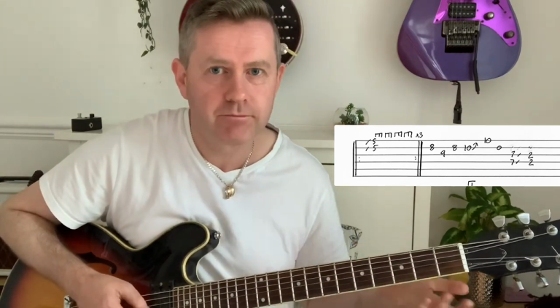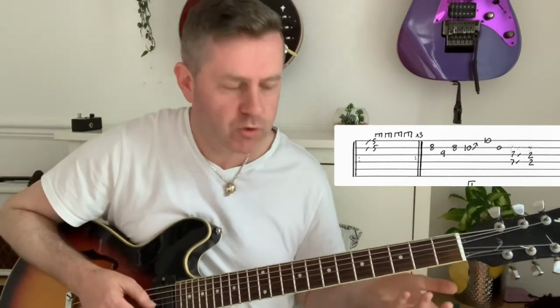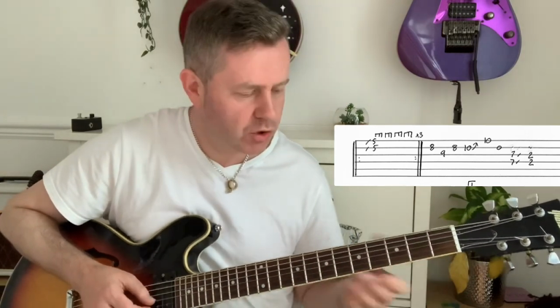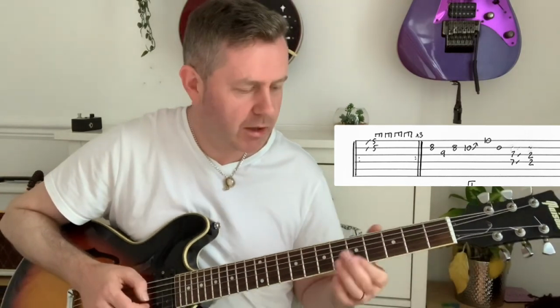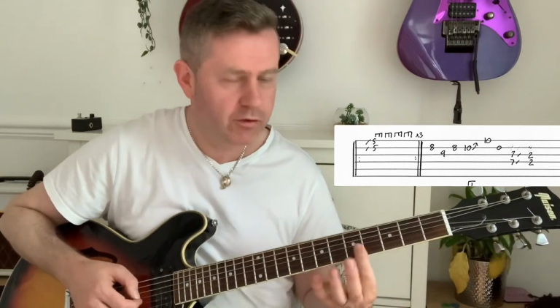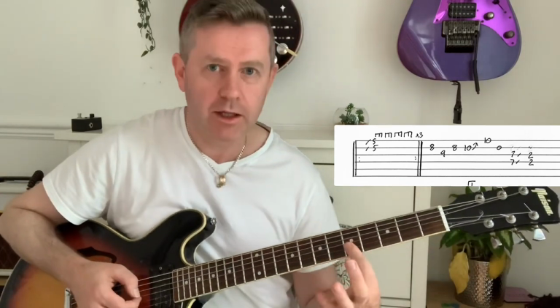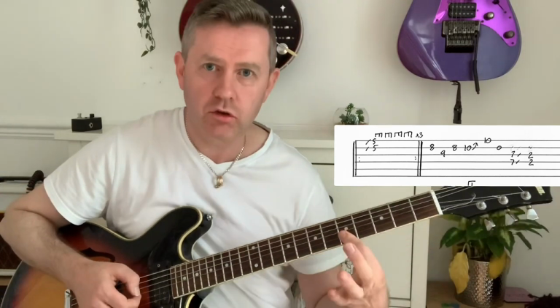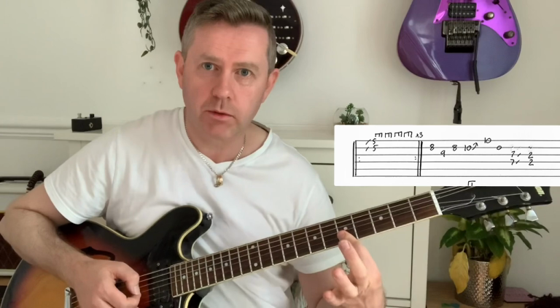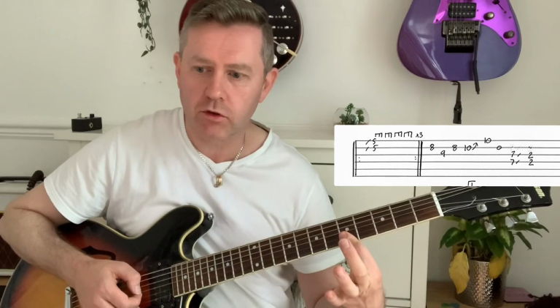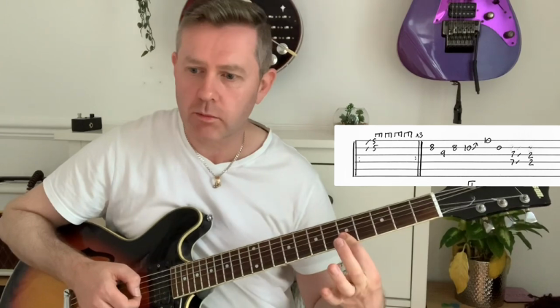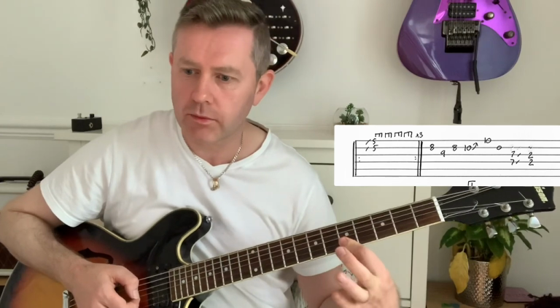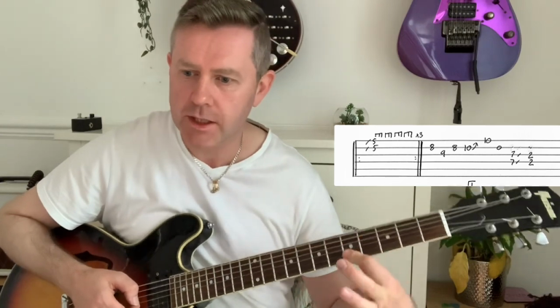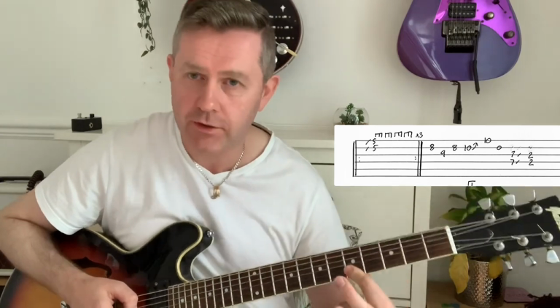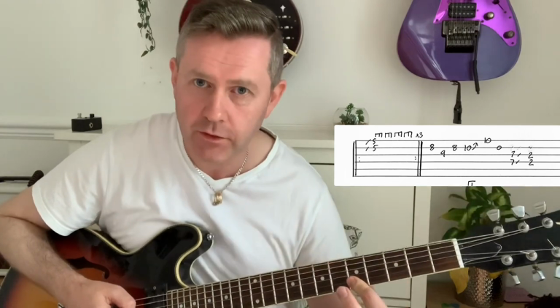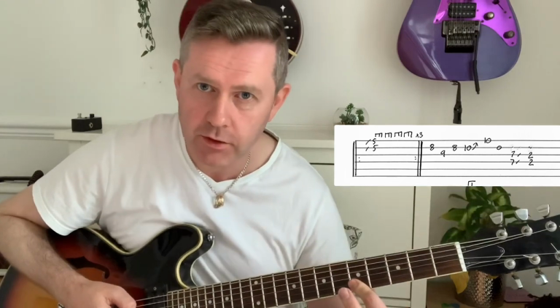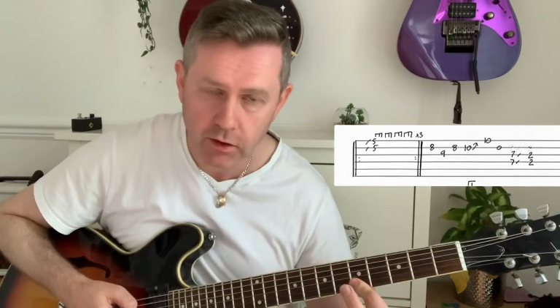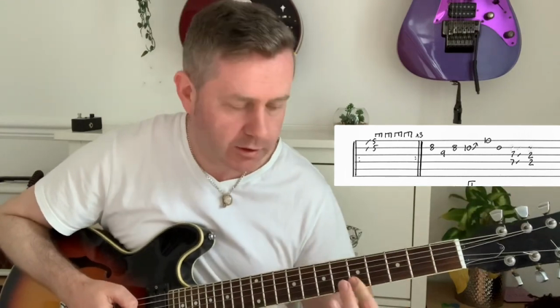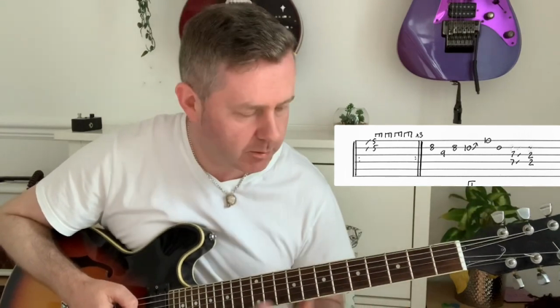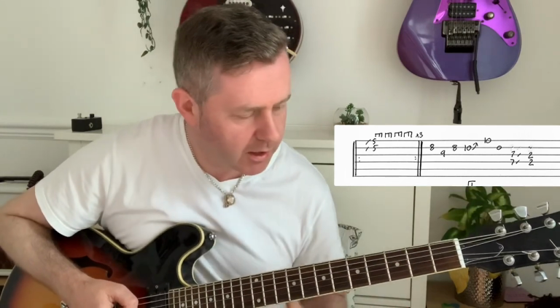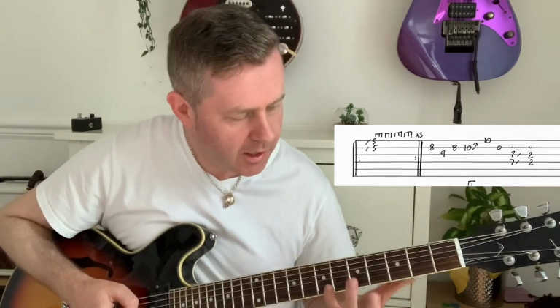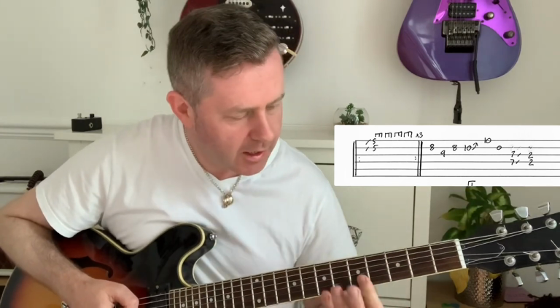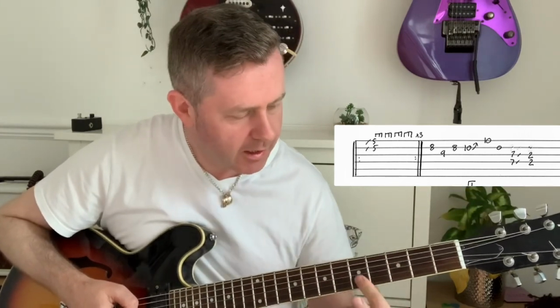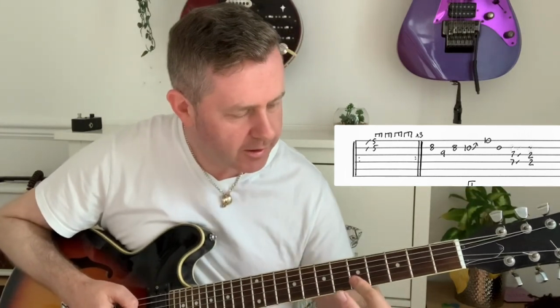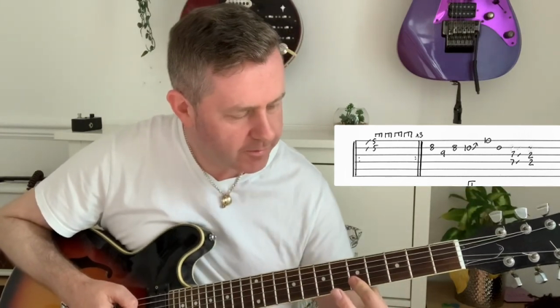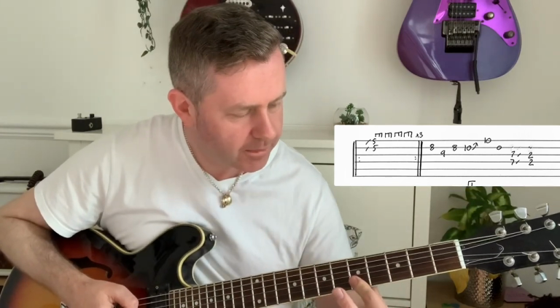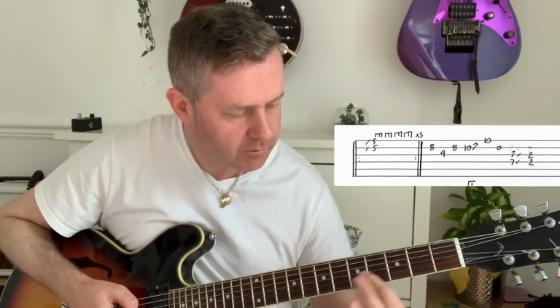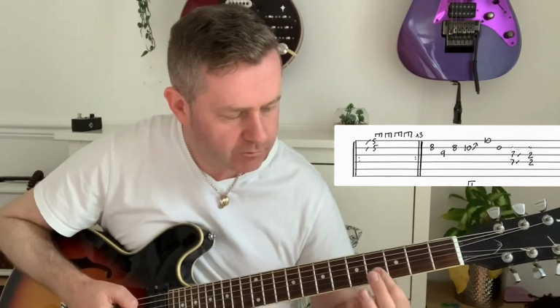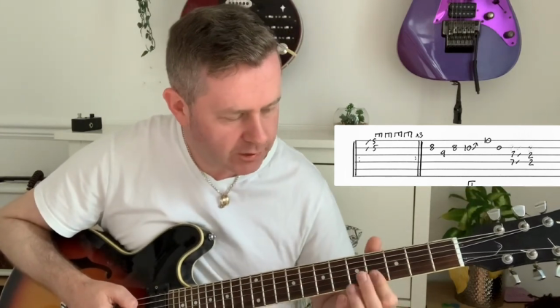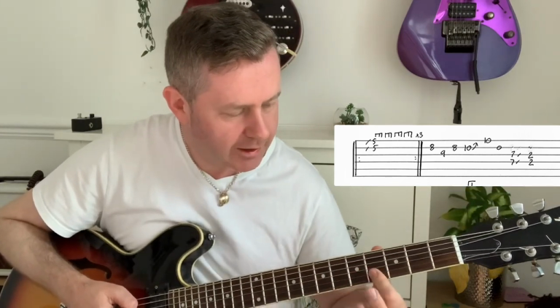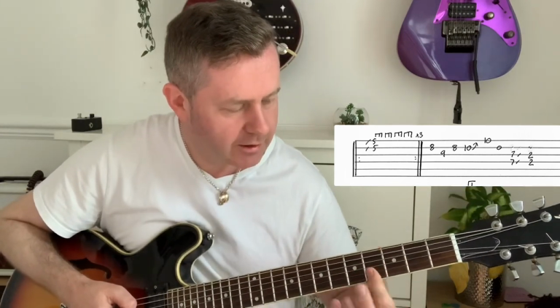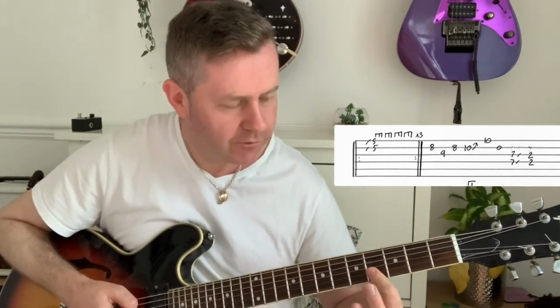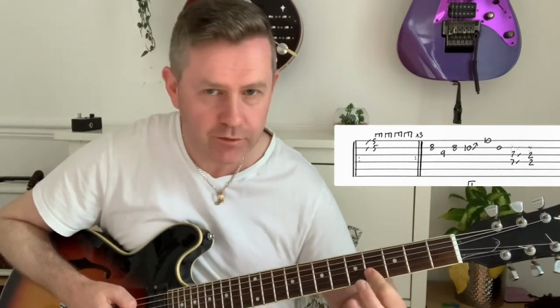Now the introduction - the intro of the song features a Chuck Berry style double stop, which you can see on the guitar tab, sliding into the fifth.